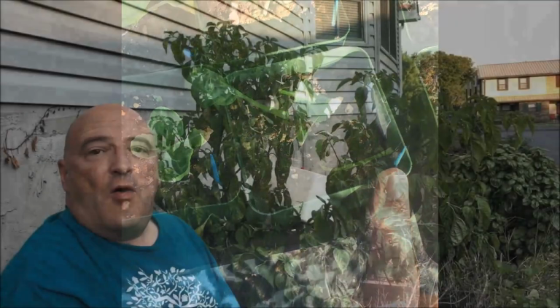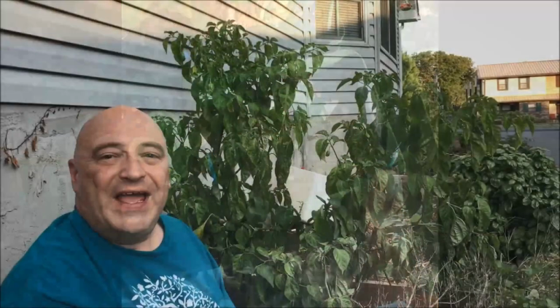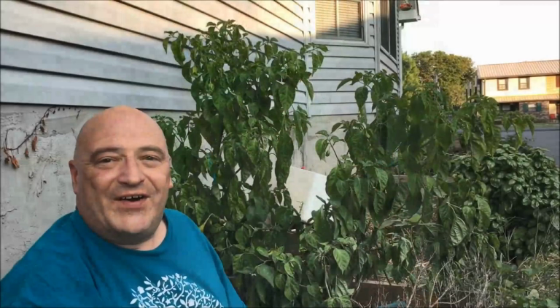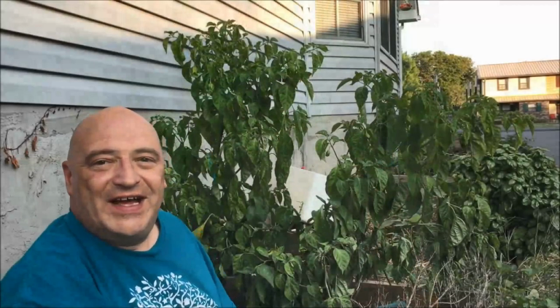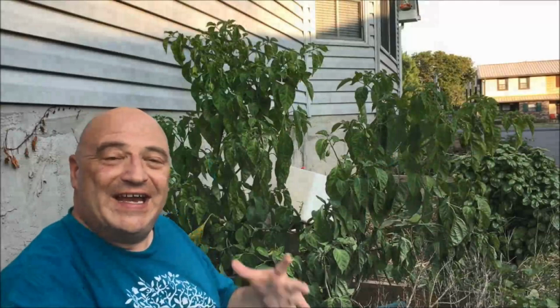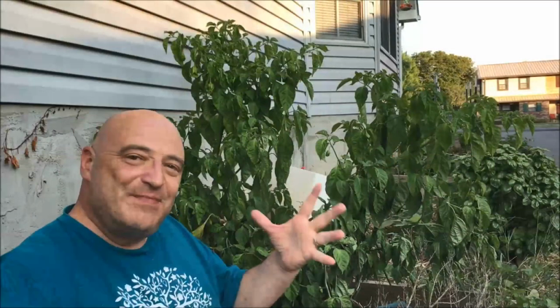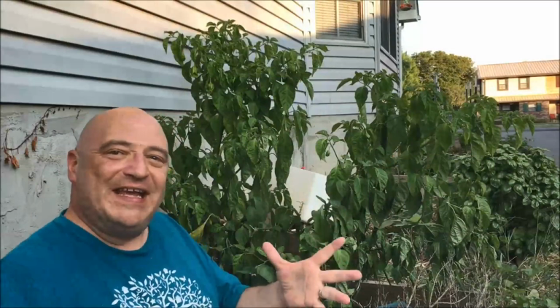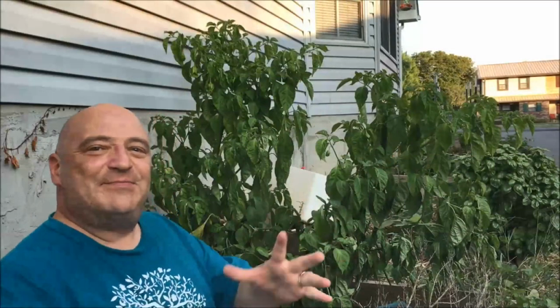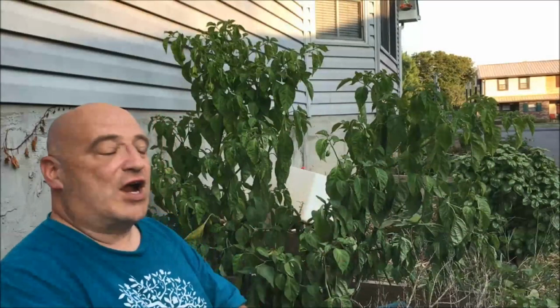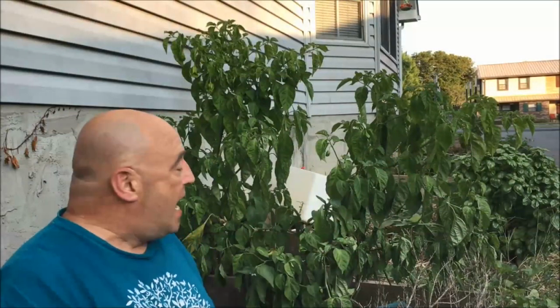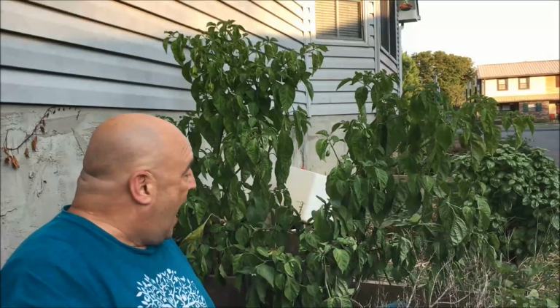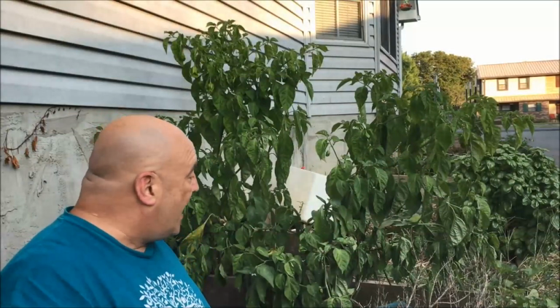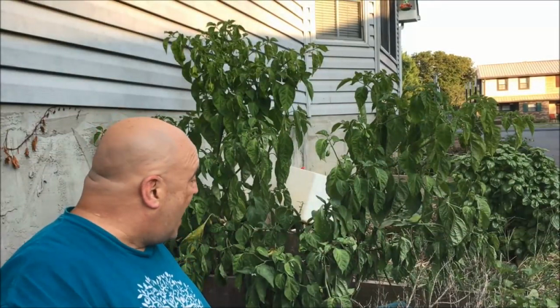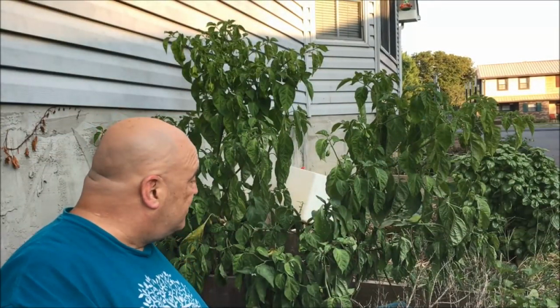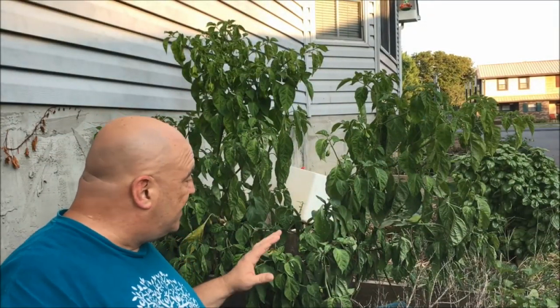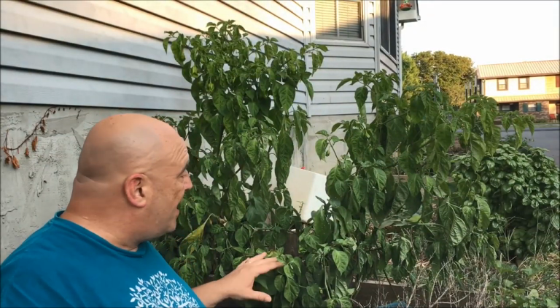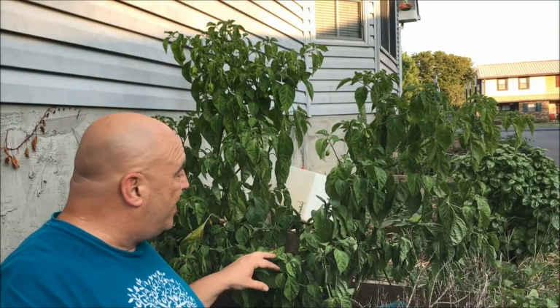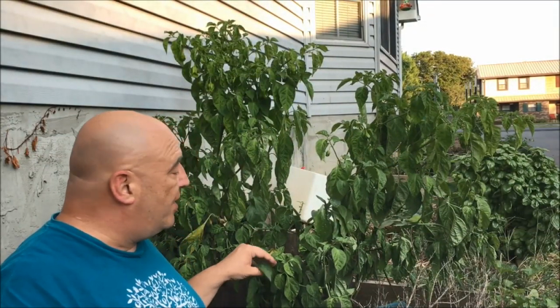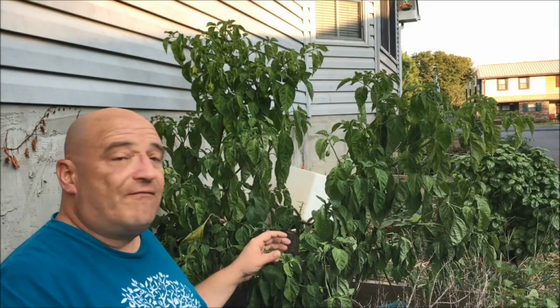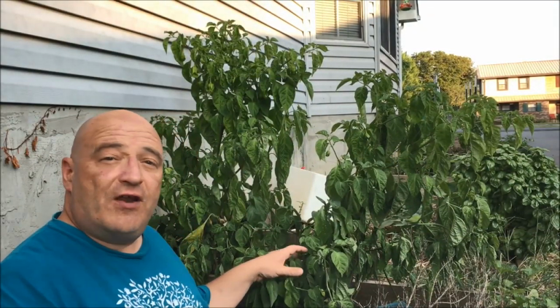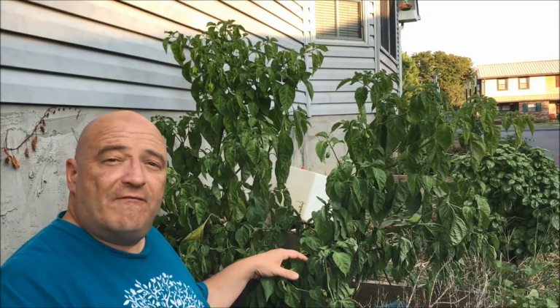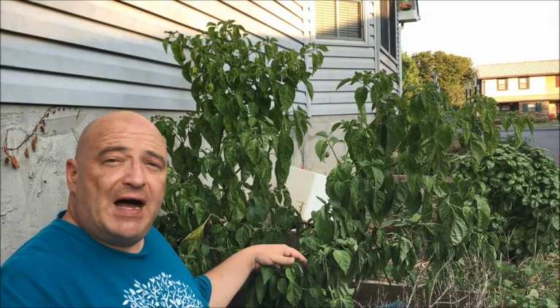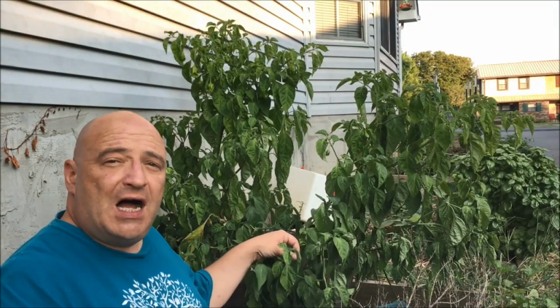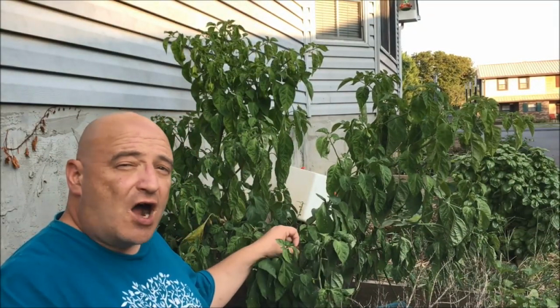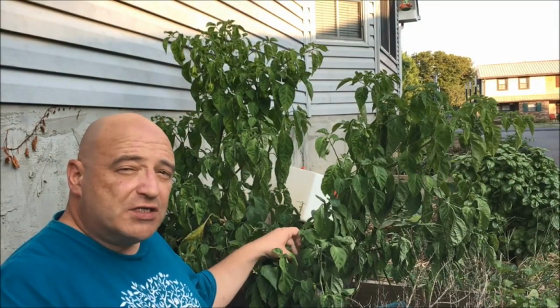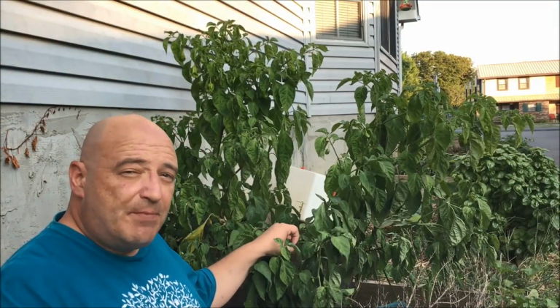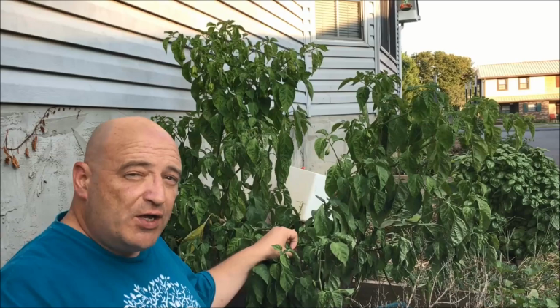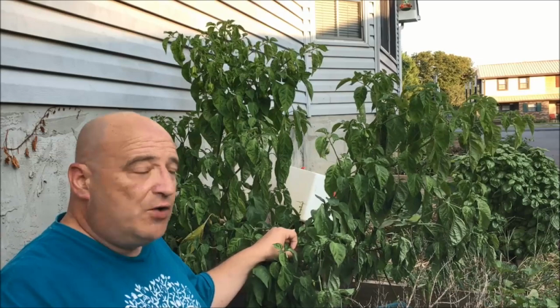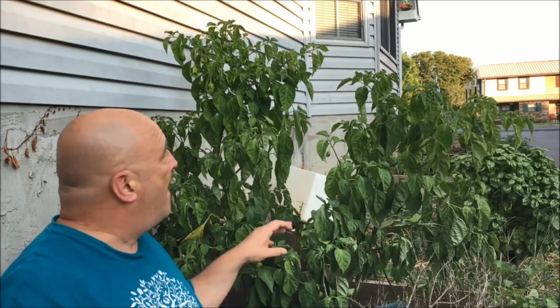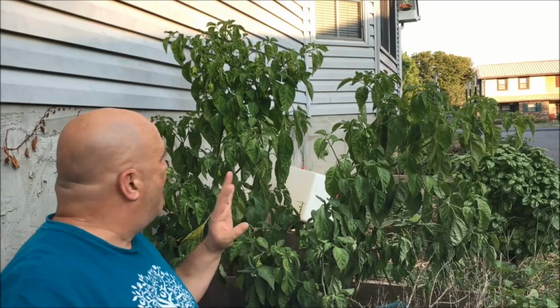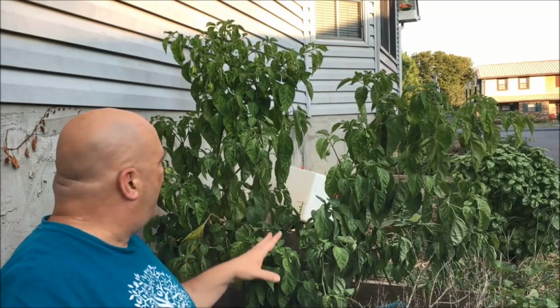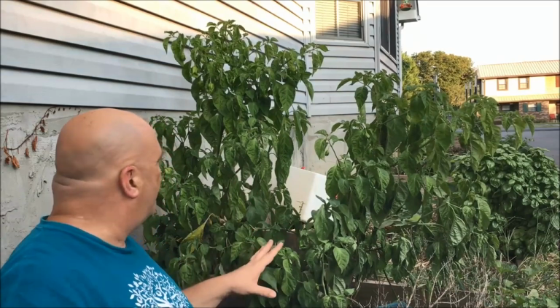Well hey y'all, it is me, it is Mark, and I'm sitting out here in front of my Aros Campolio pepper.